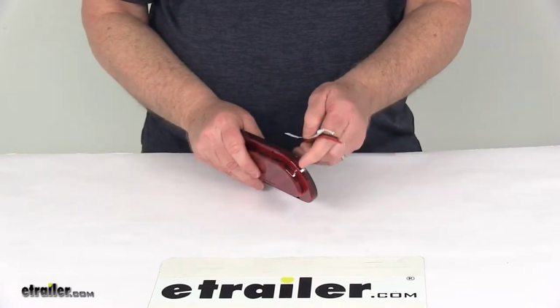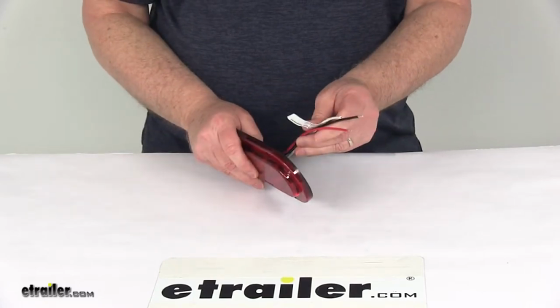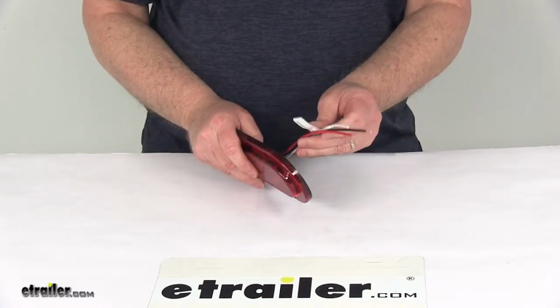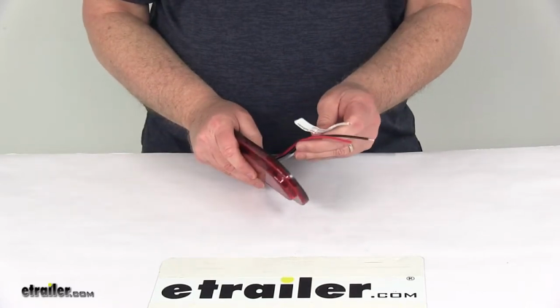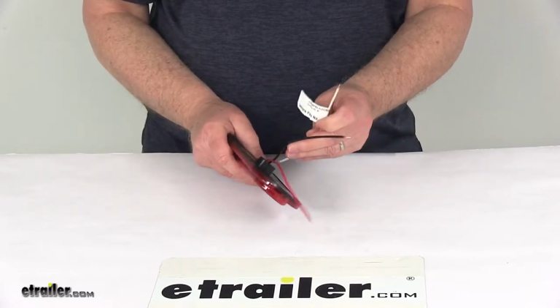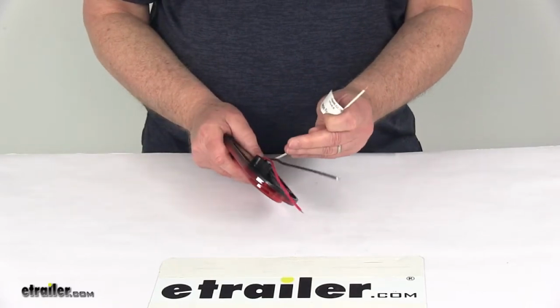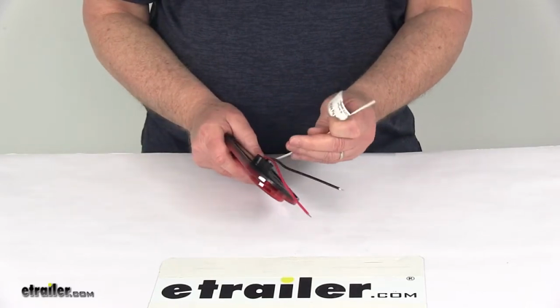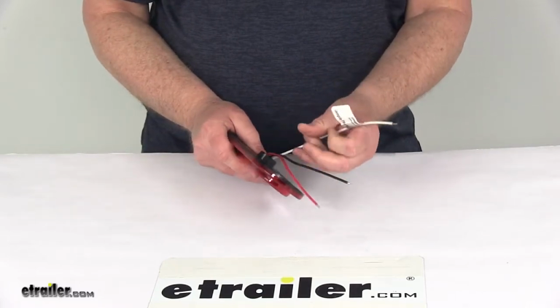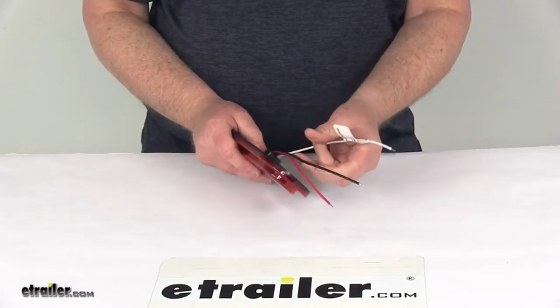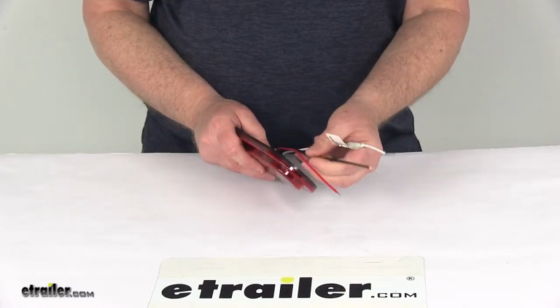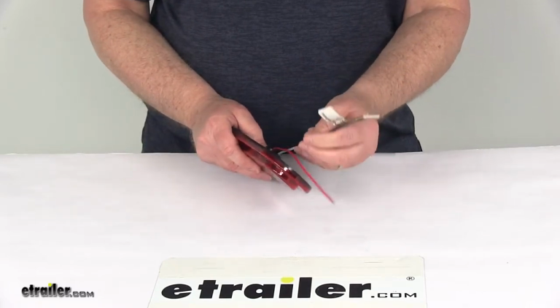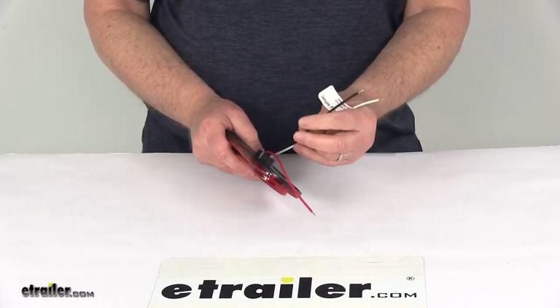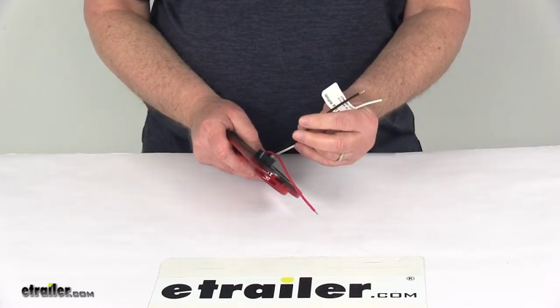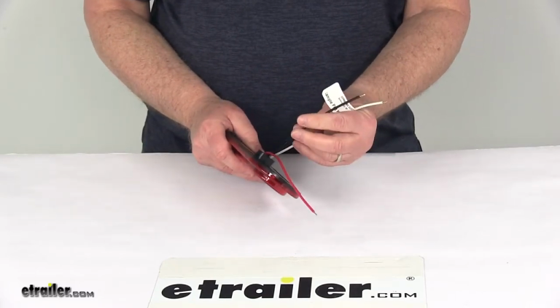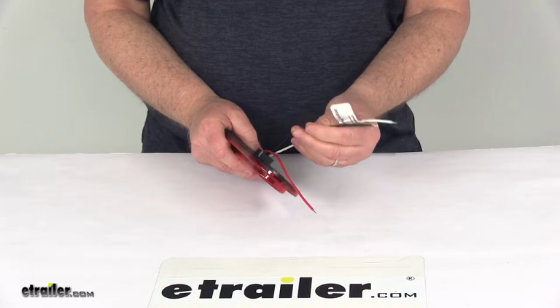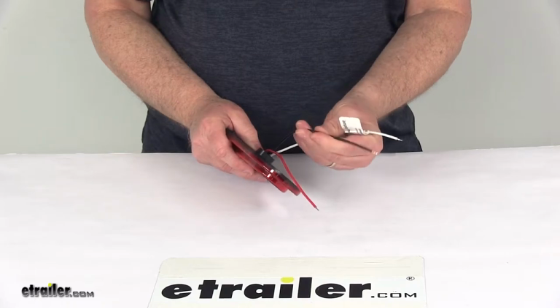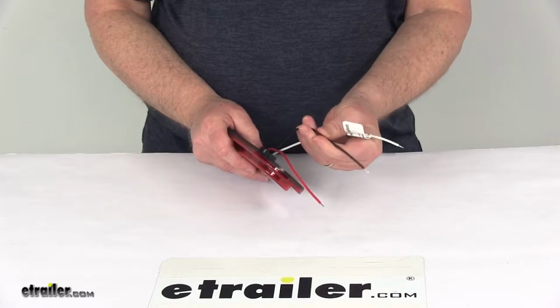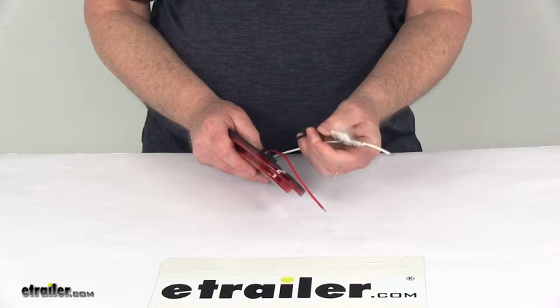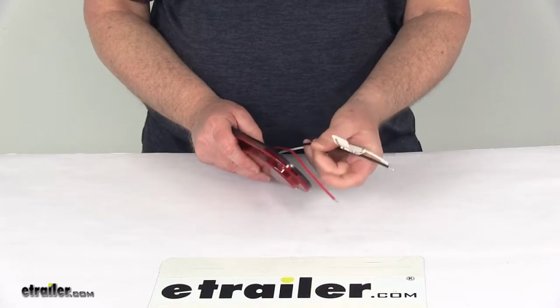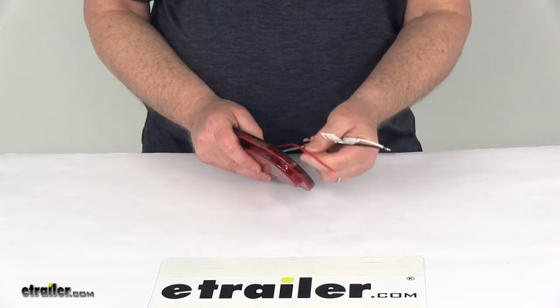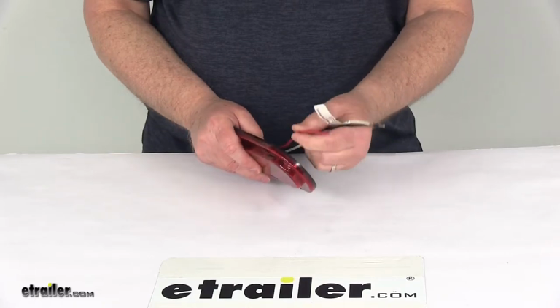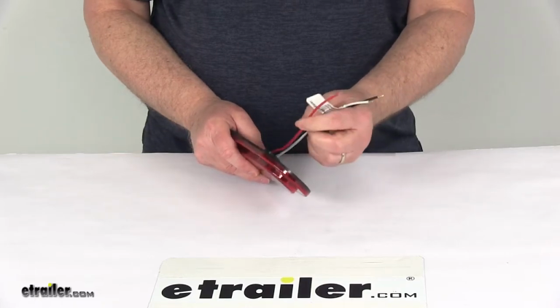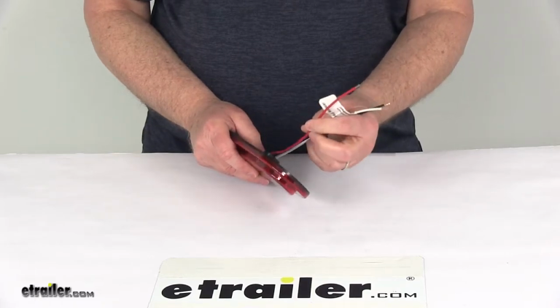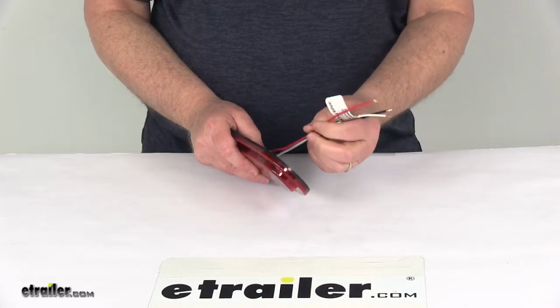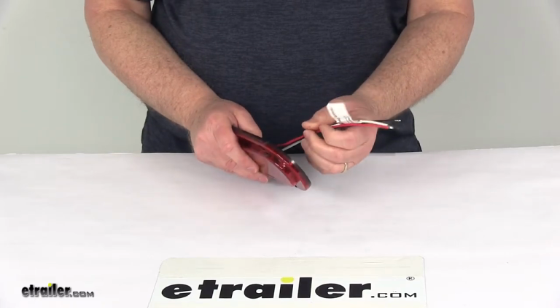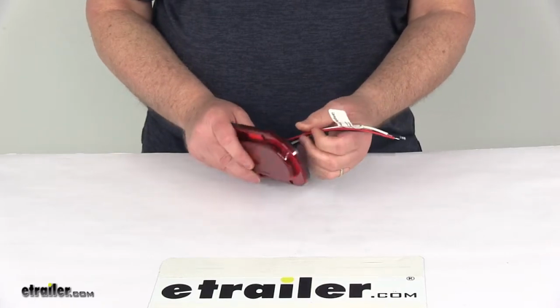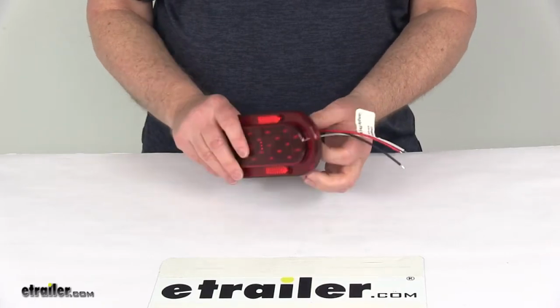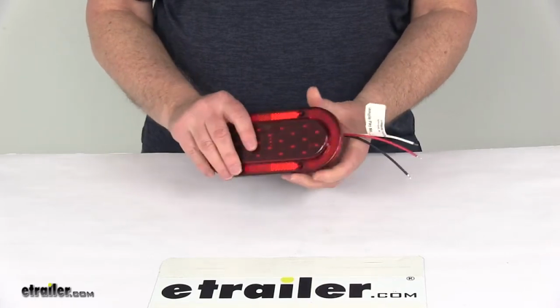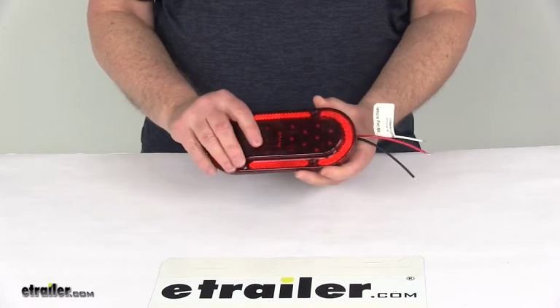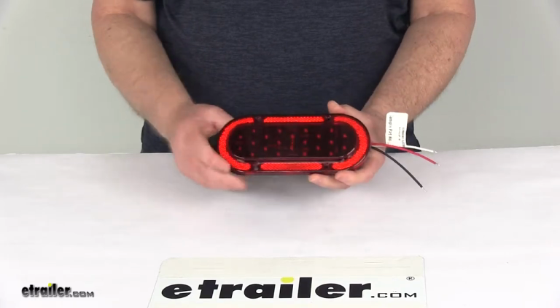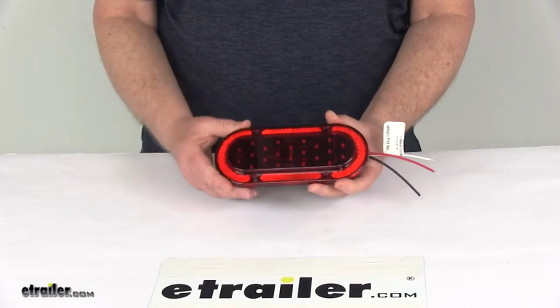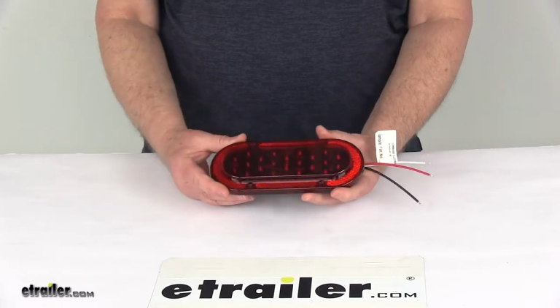The white wire is your ground. The brown wire is for your tail lights. The red wire is for your stop and turn signal lights.